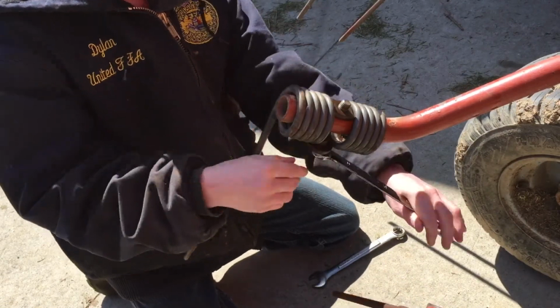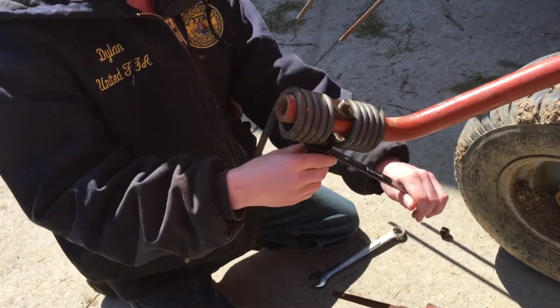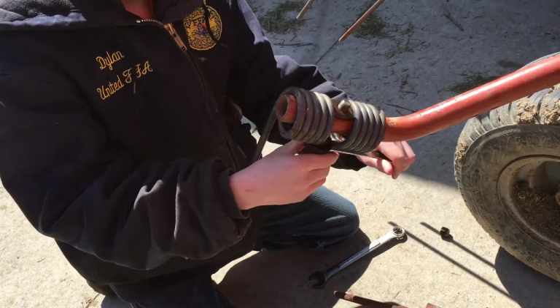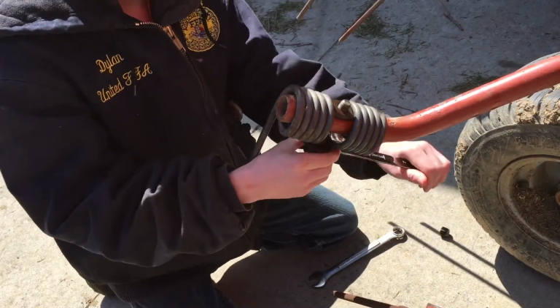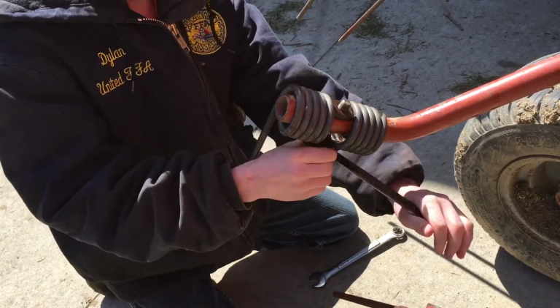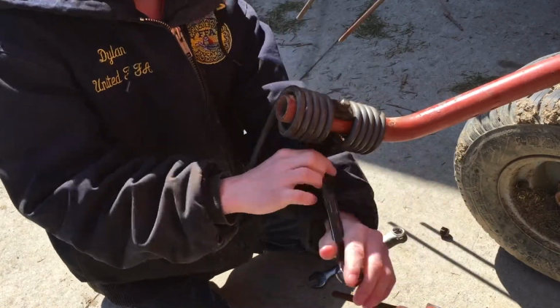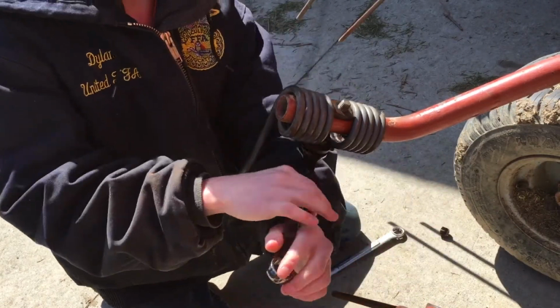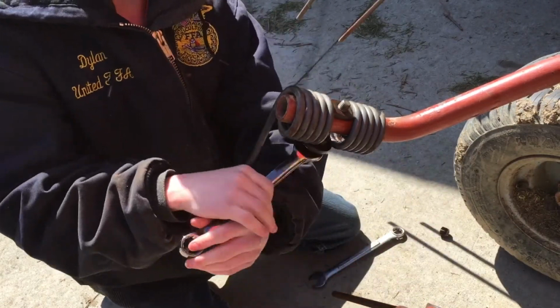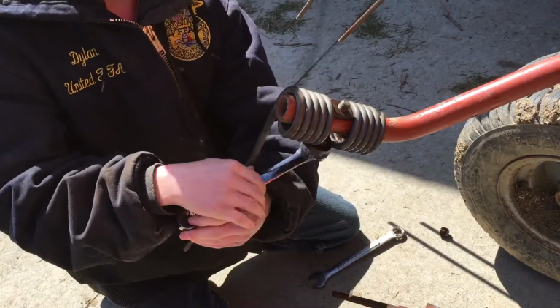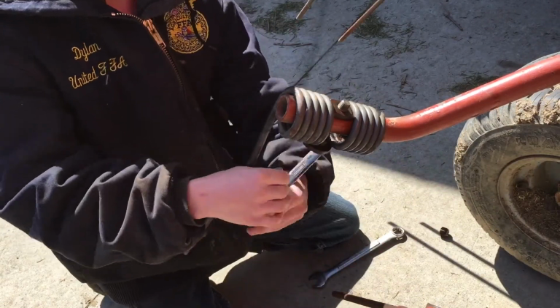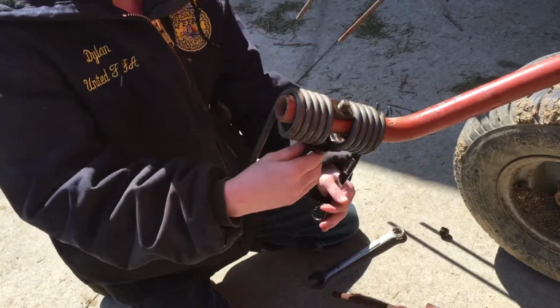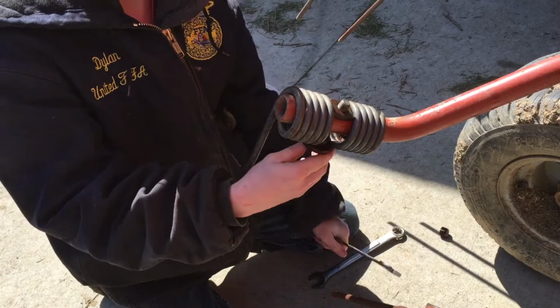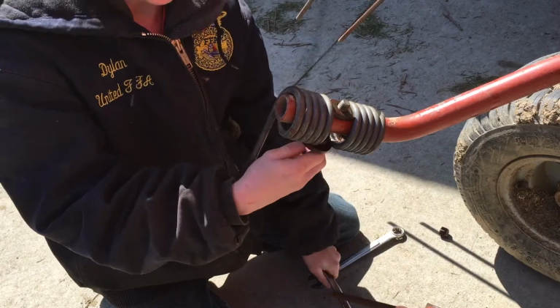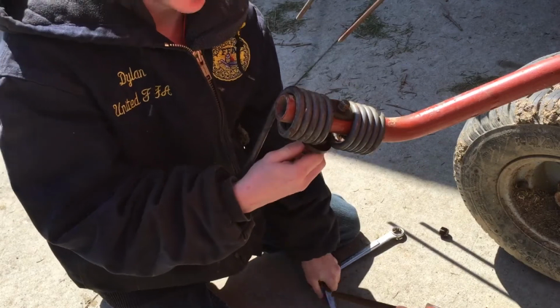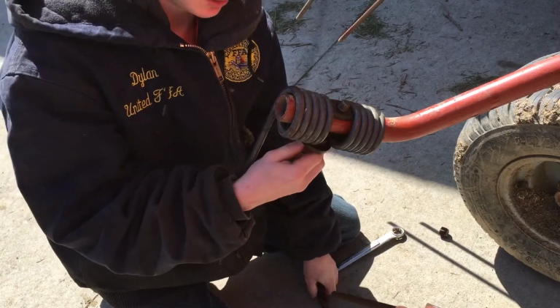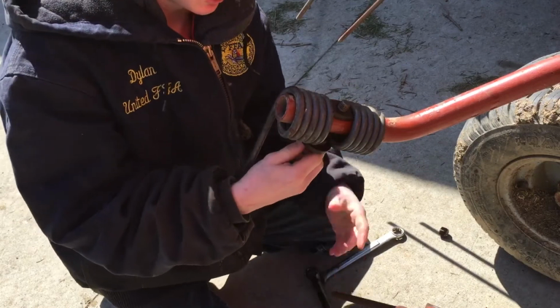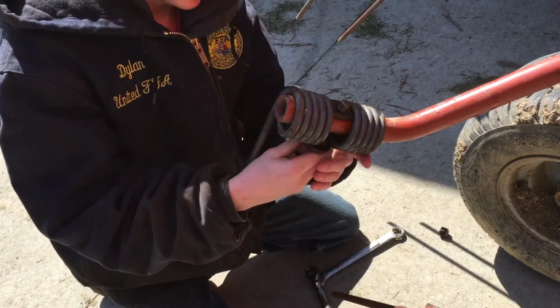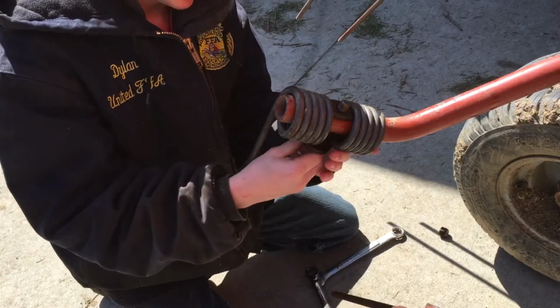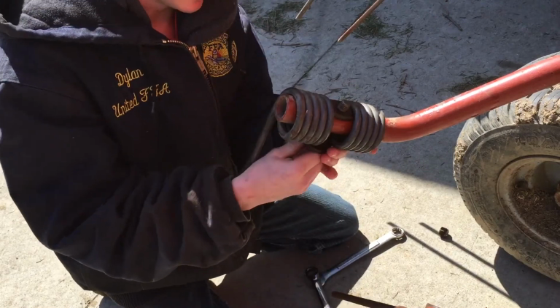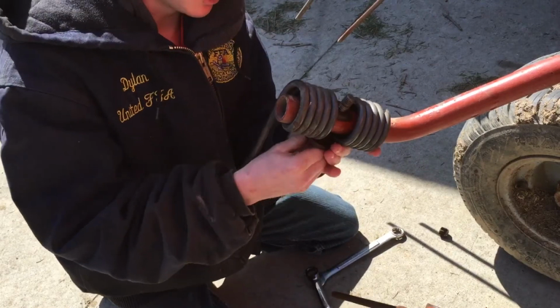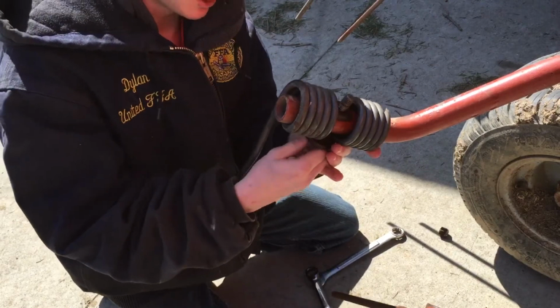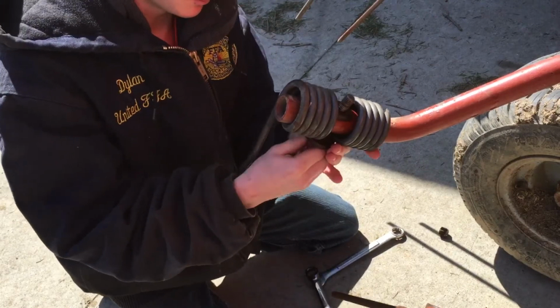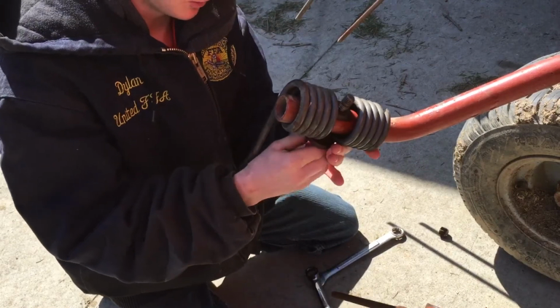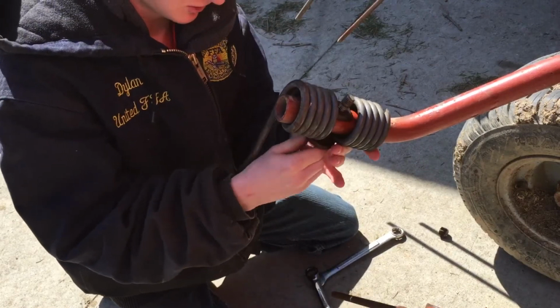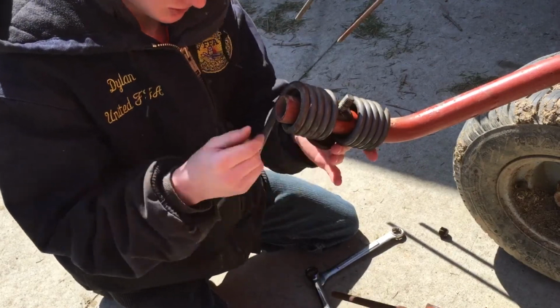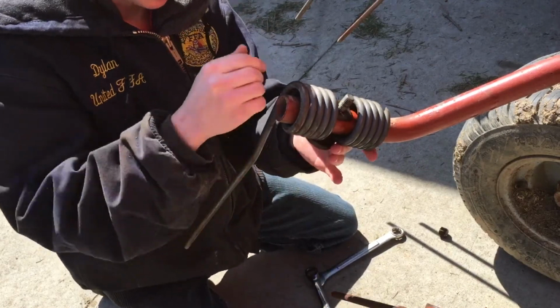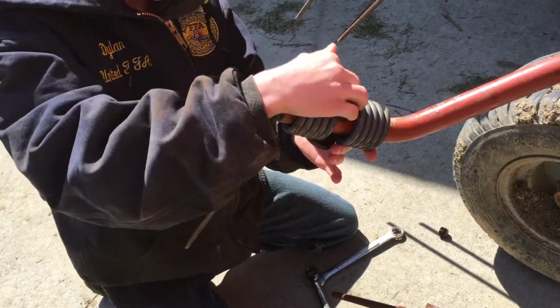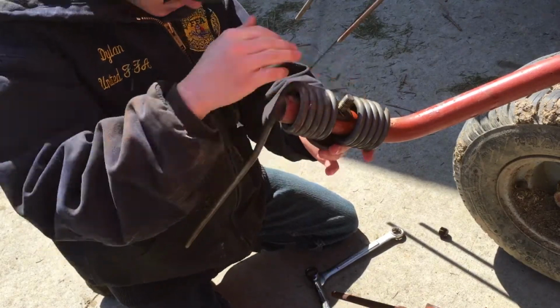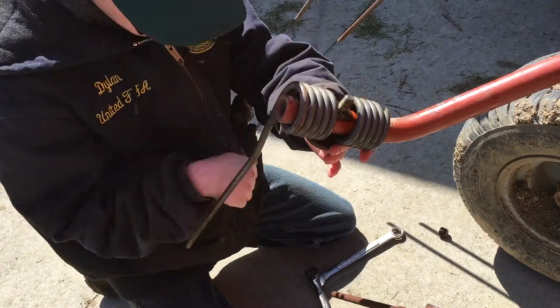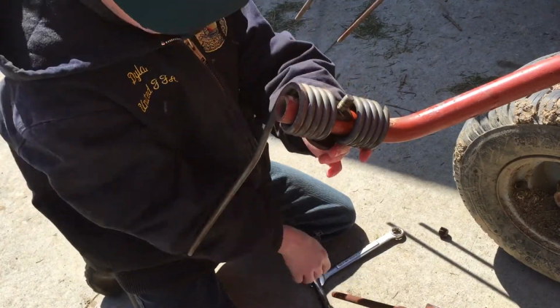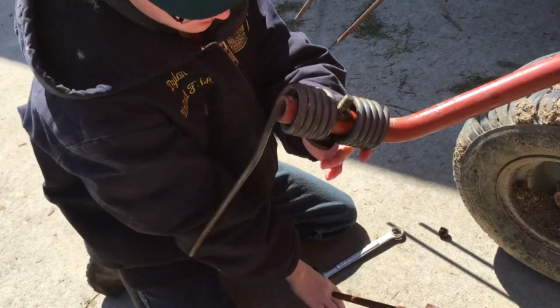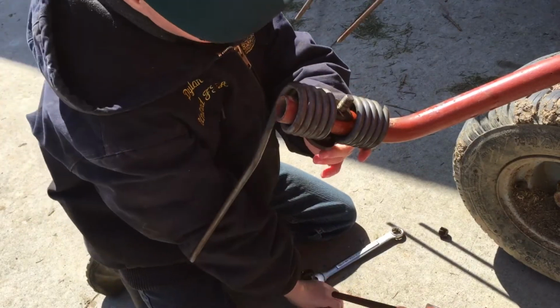These are actually pretty easy to change. So are the rake teeth. That'll be a companion video too because we've got older rake teeth.